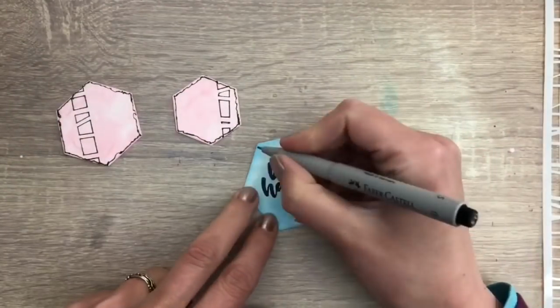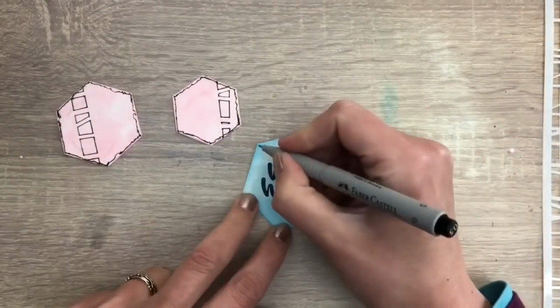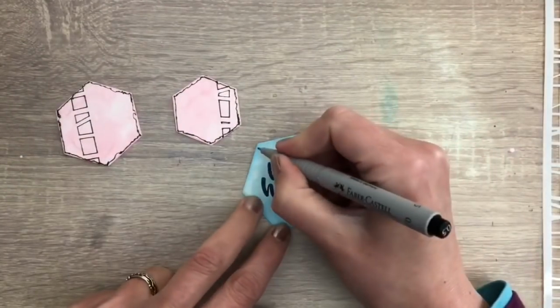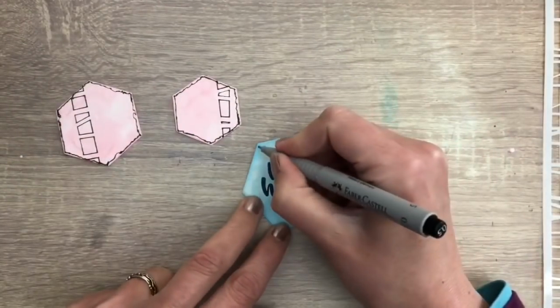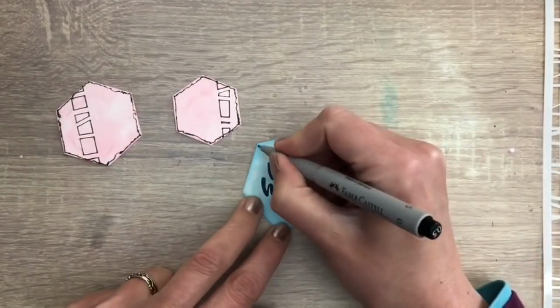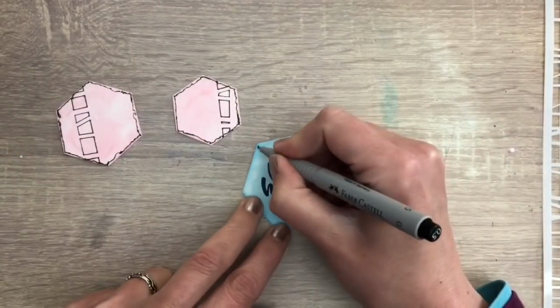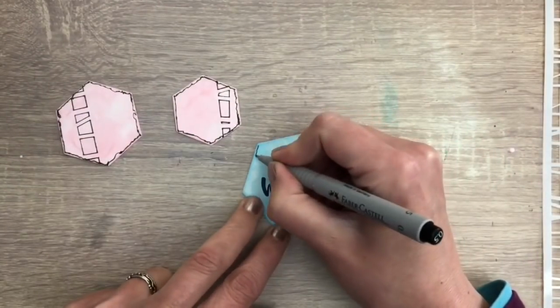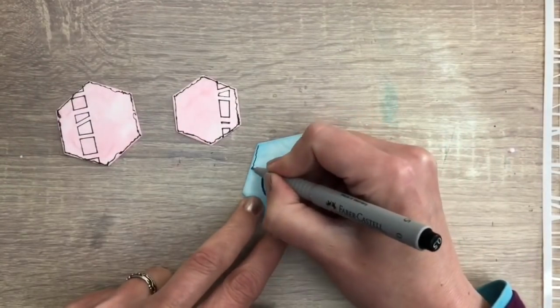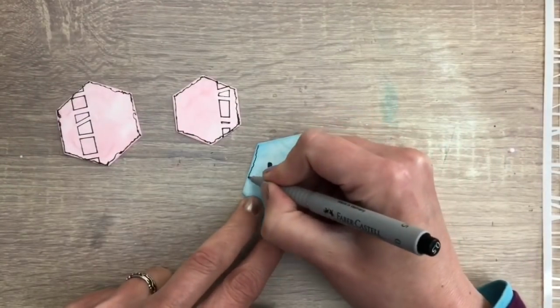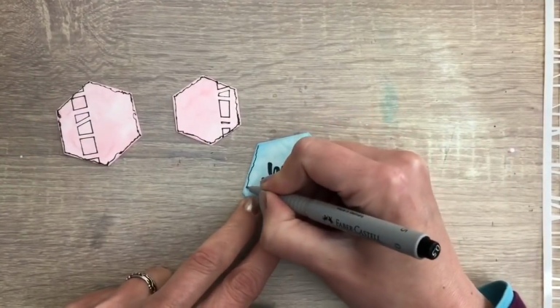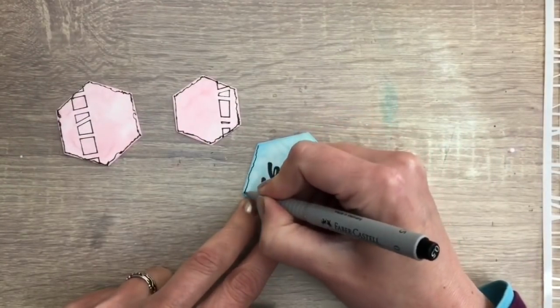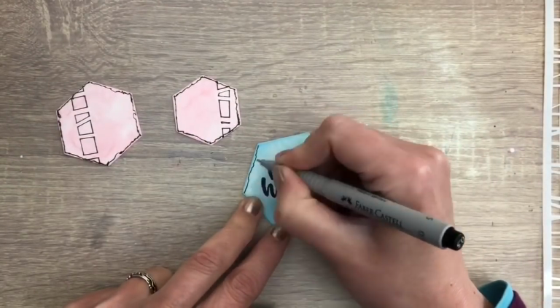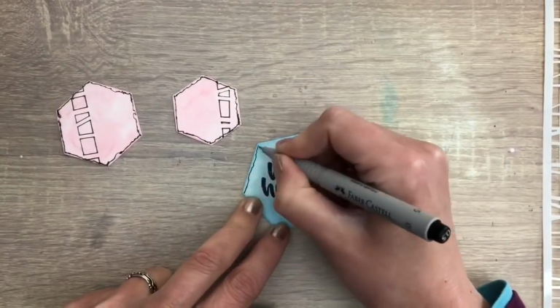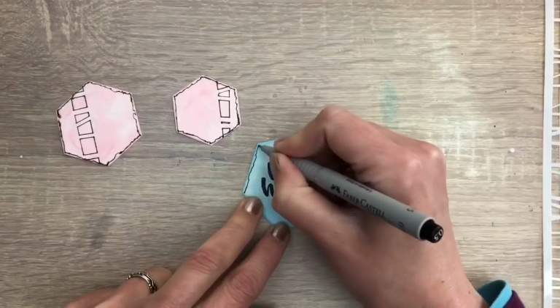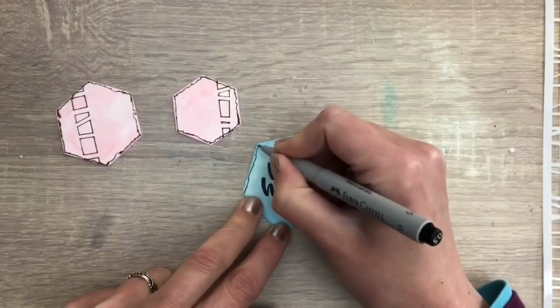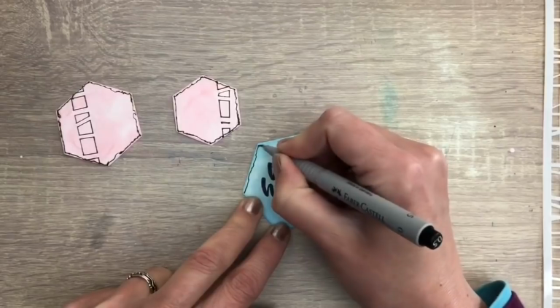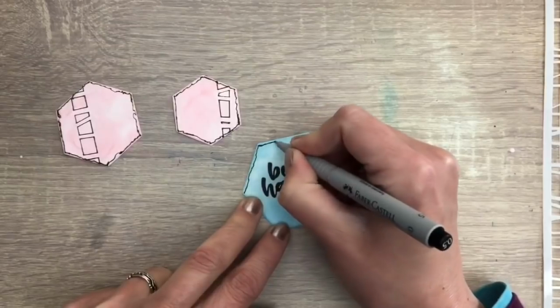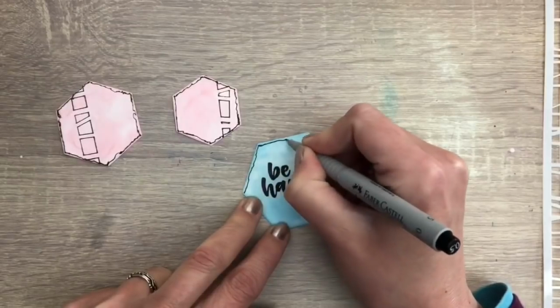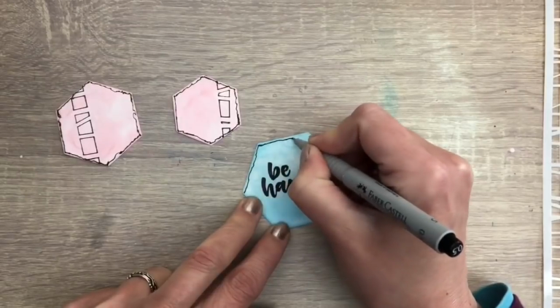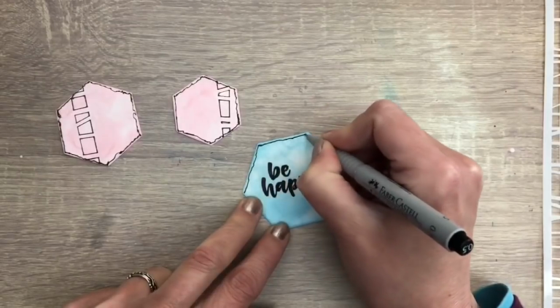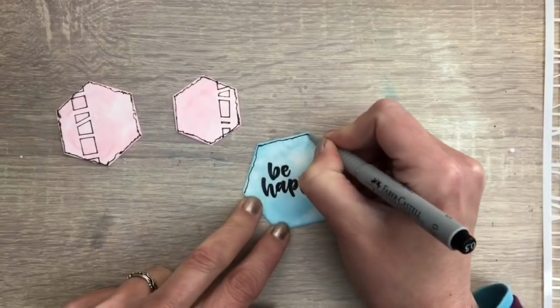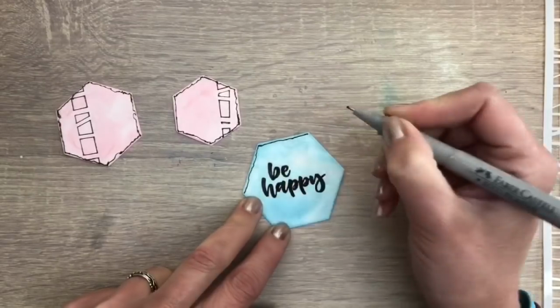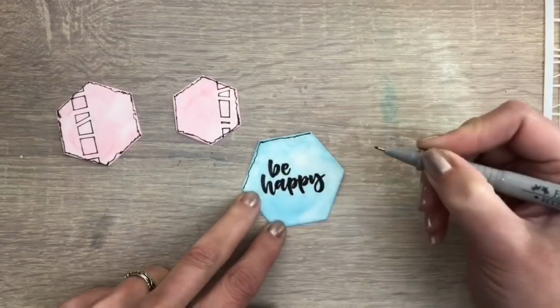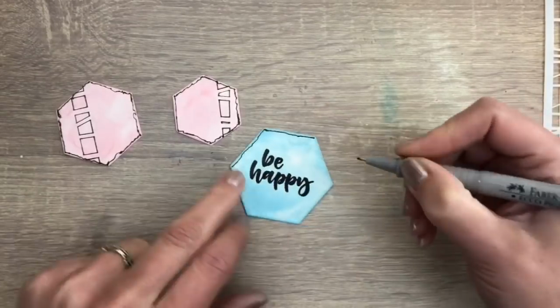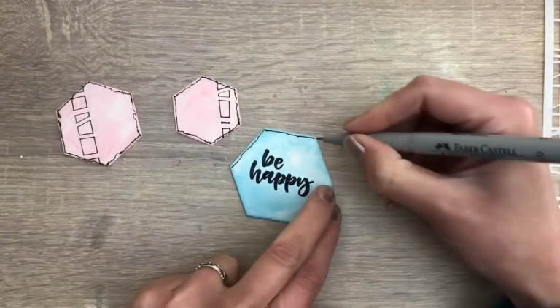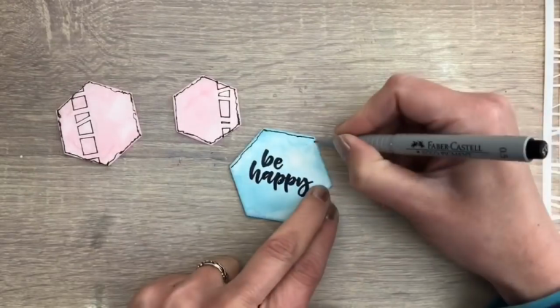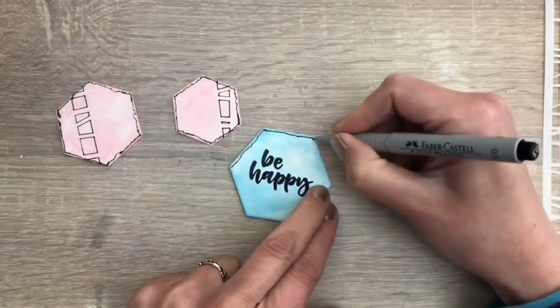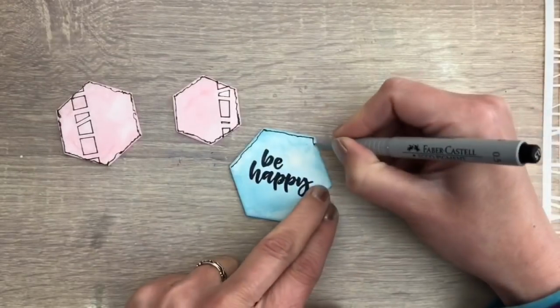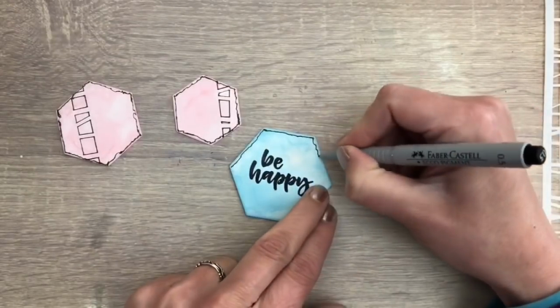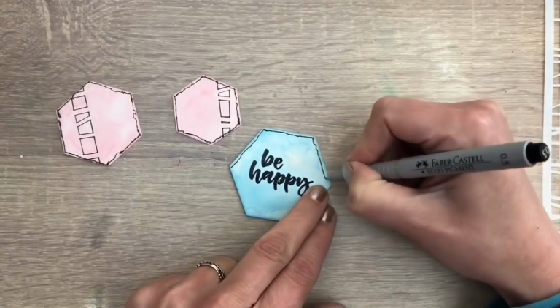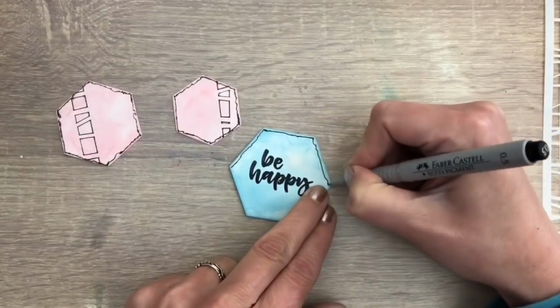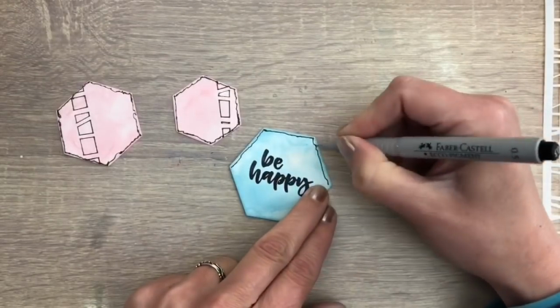I stamped 'Be Happy' on the blue hexagon die cut and doodle along the edge too.